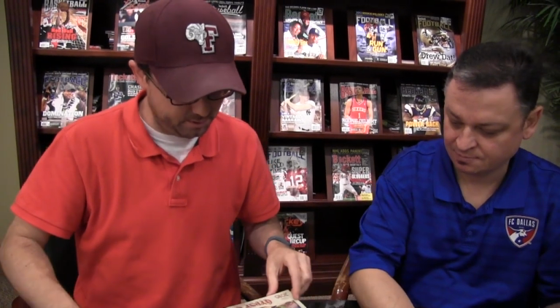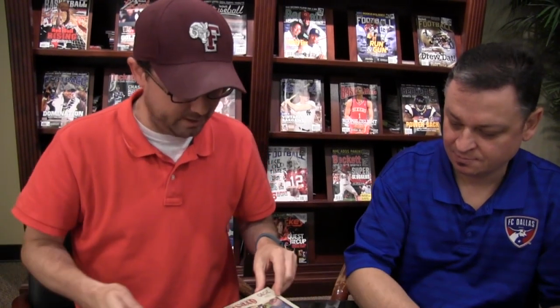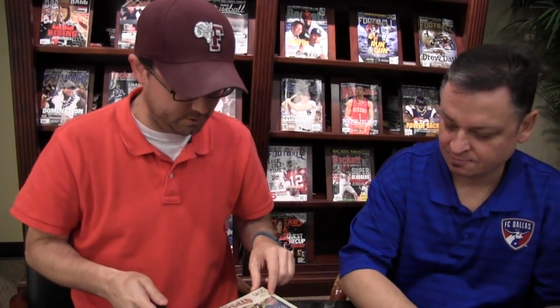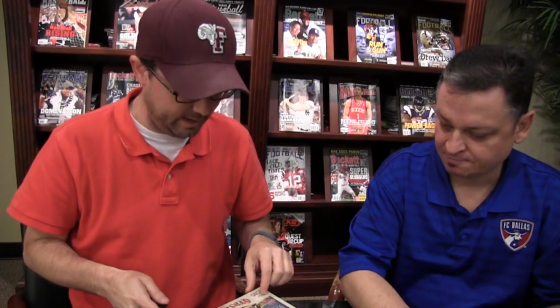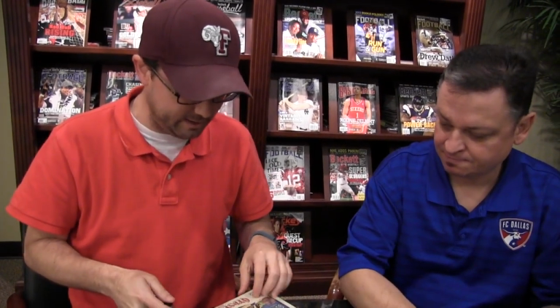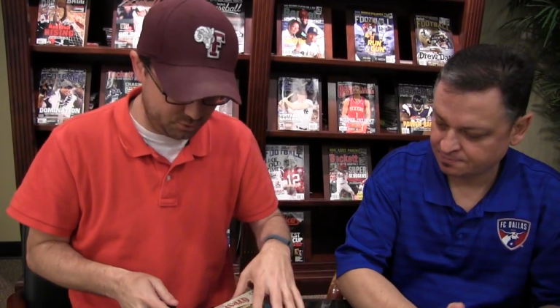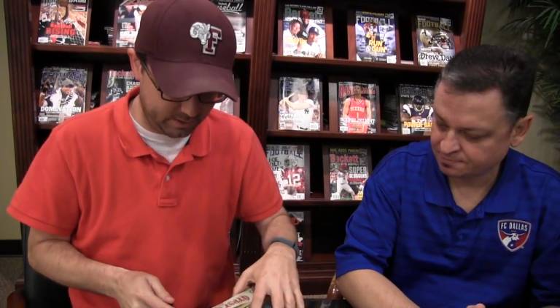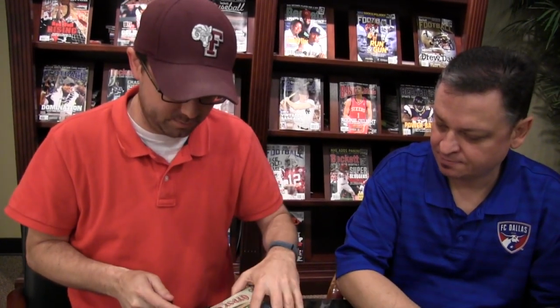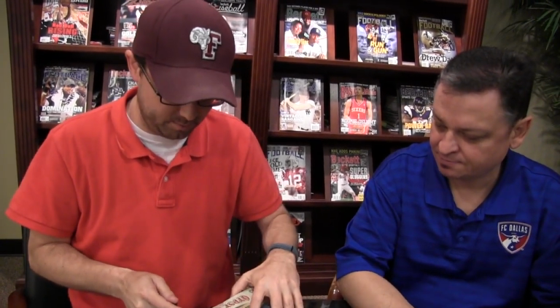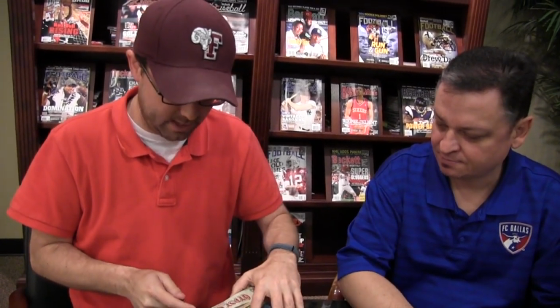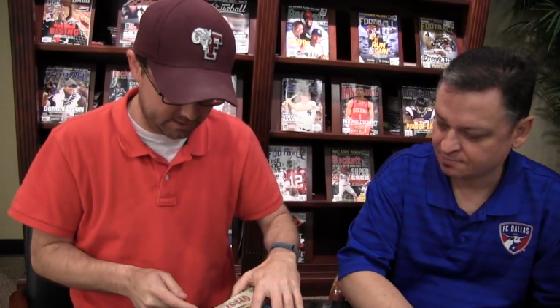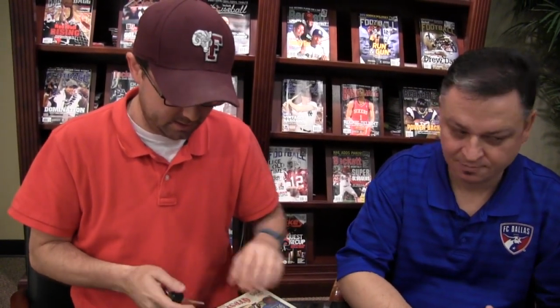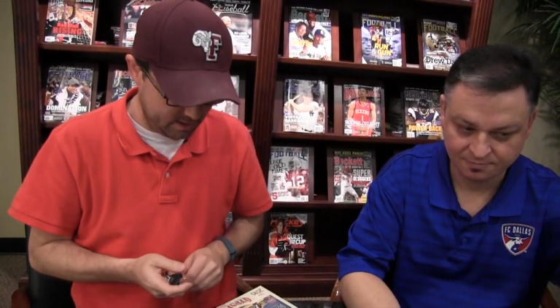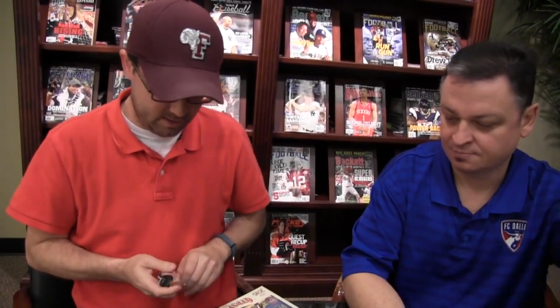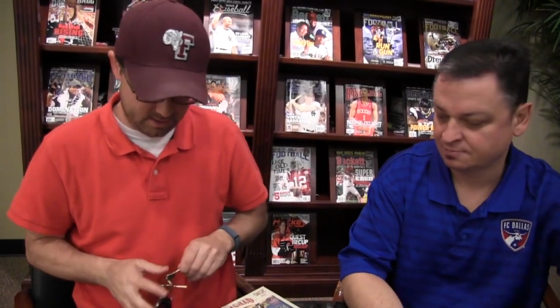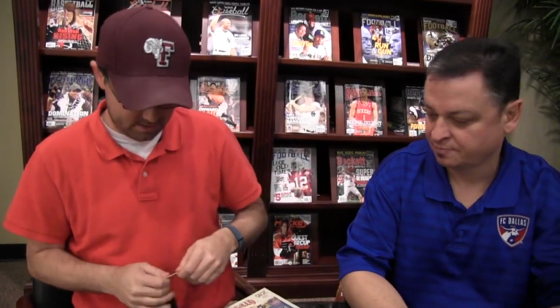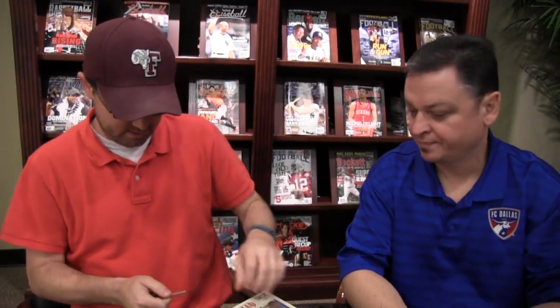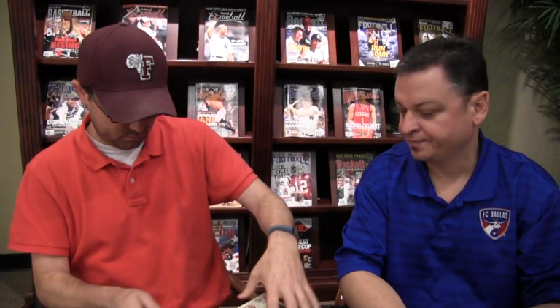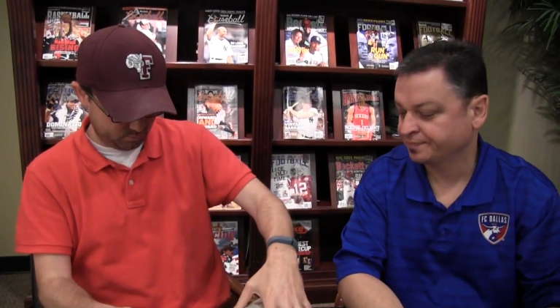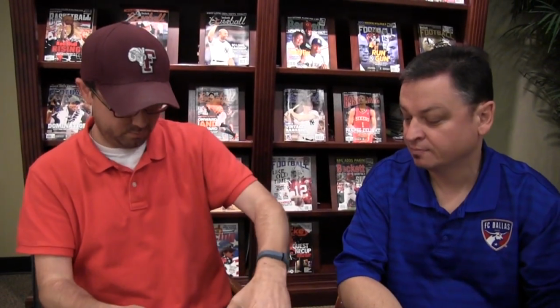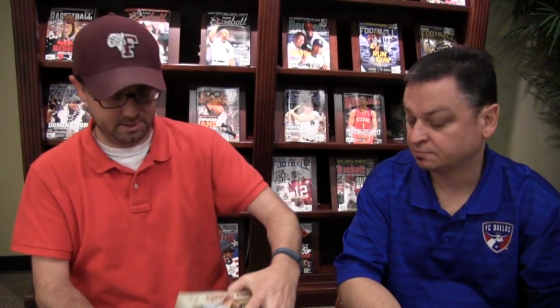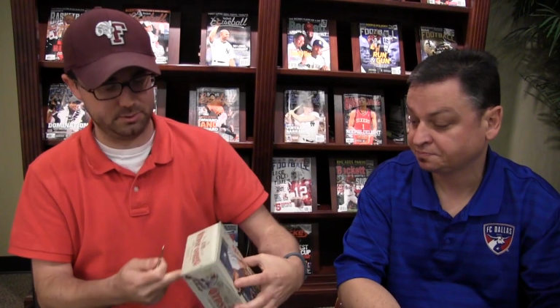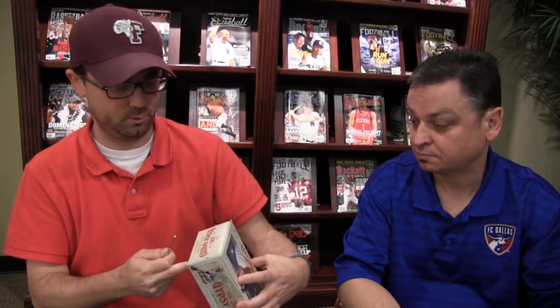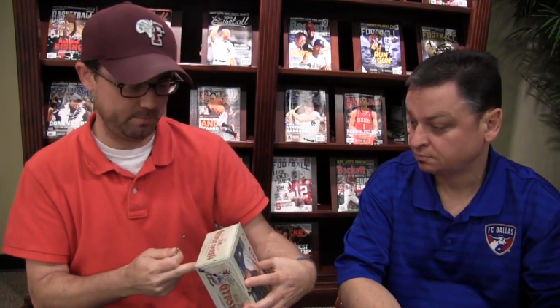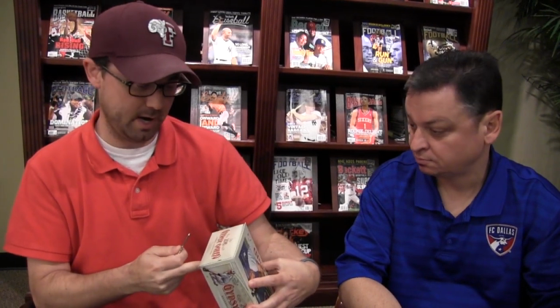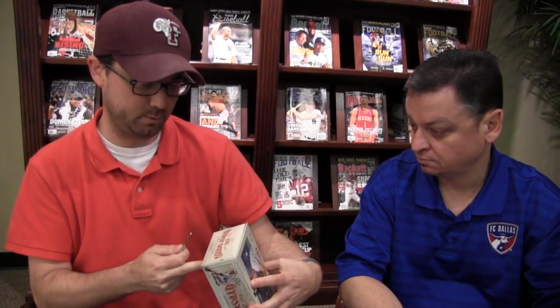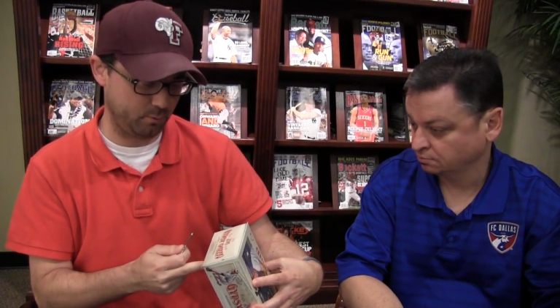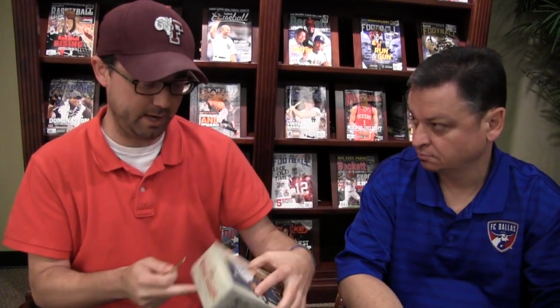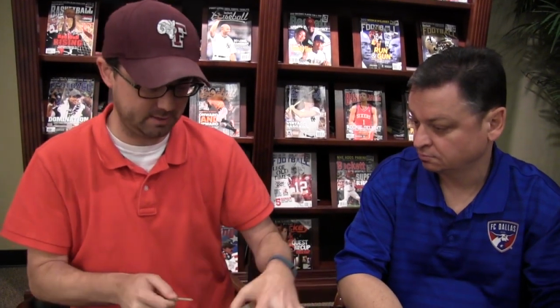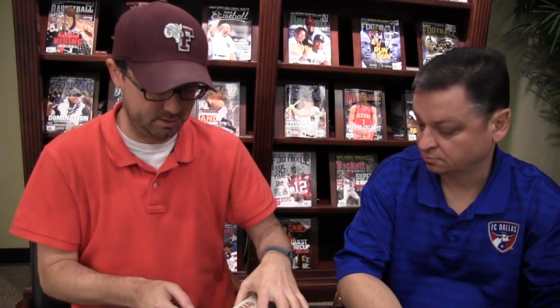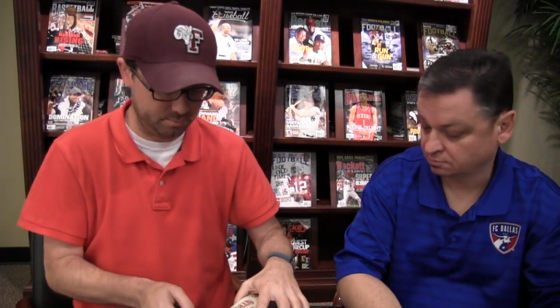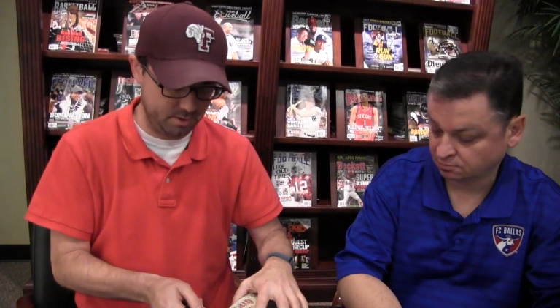Two autographs and two relics per box. About $120 a box, 24 packs, 10 cards per pack.